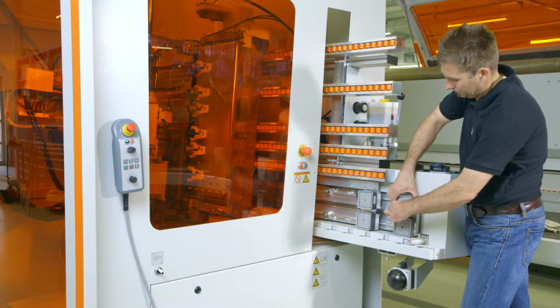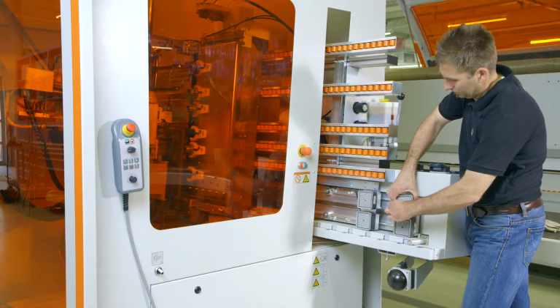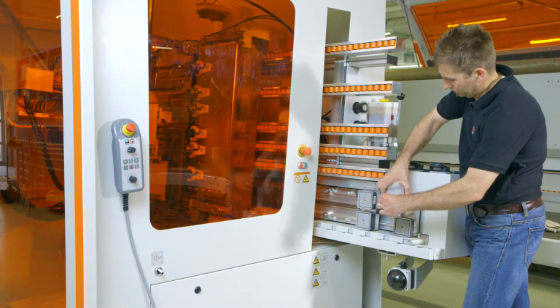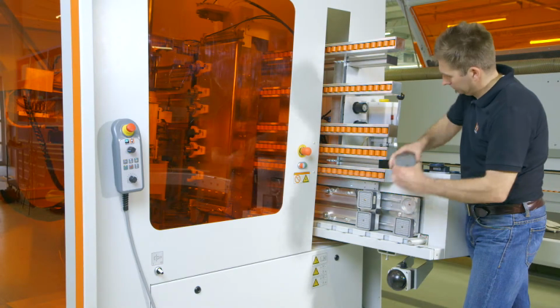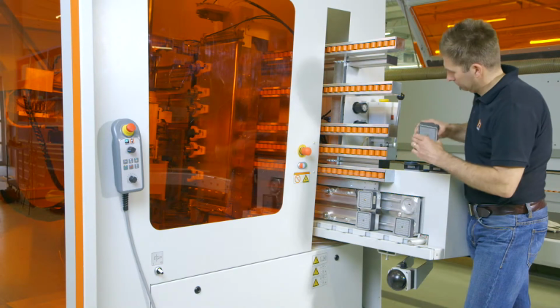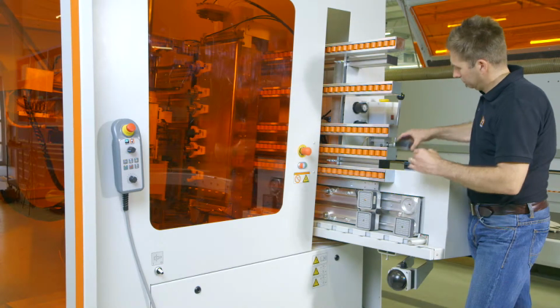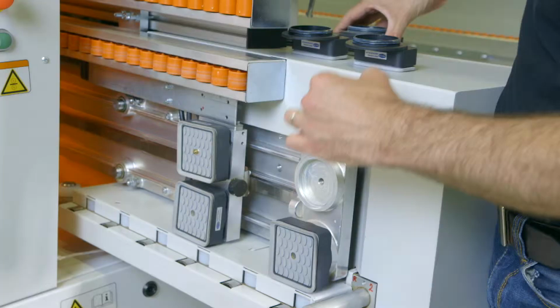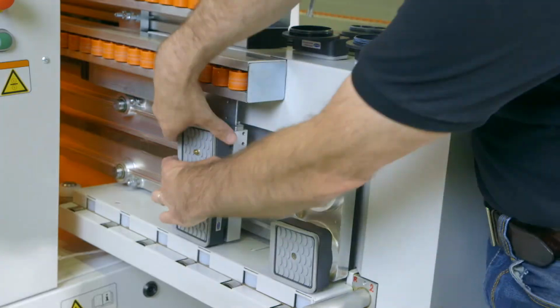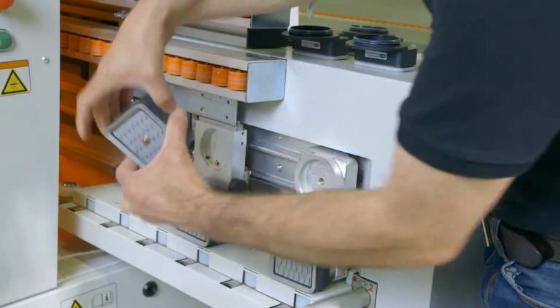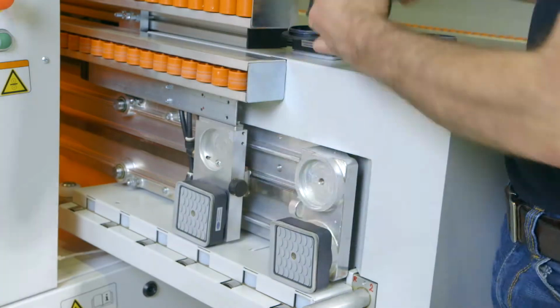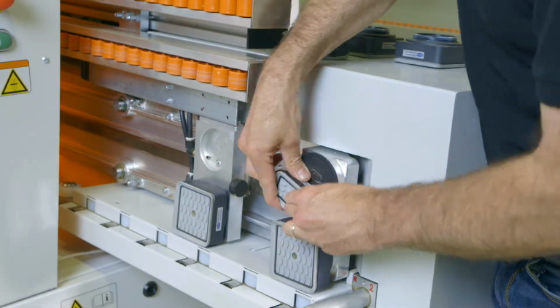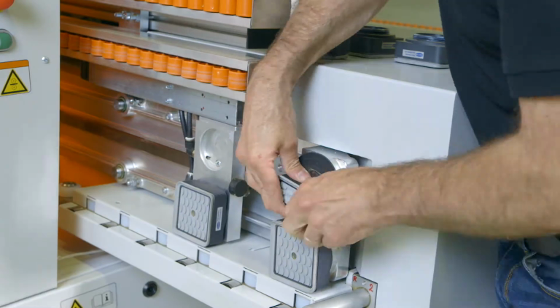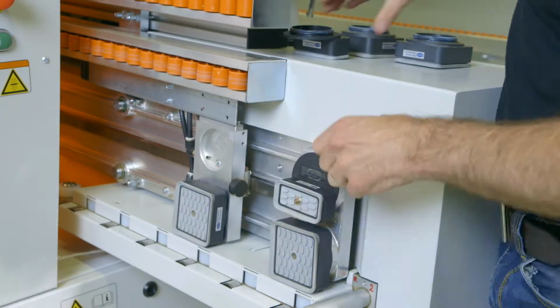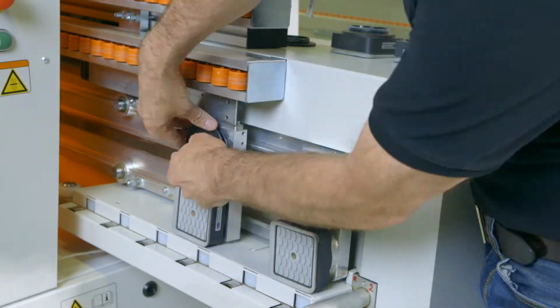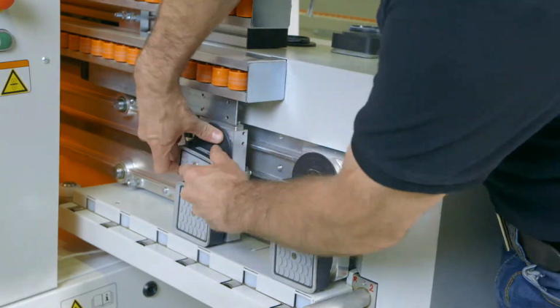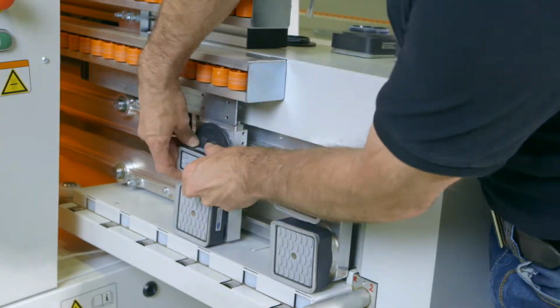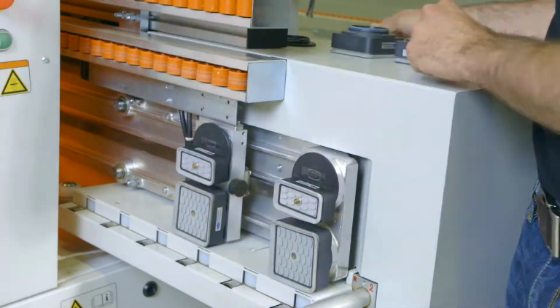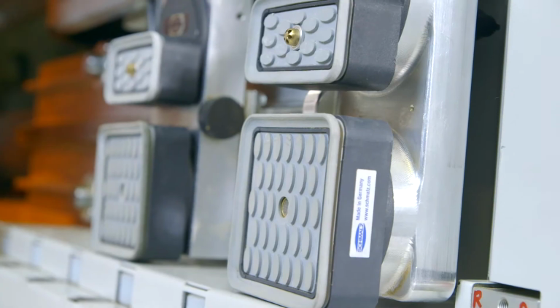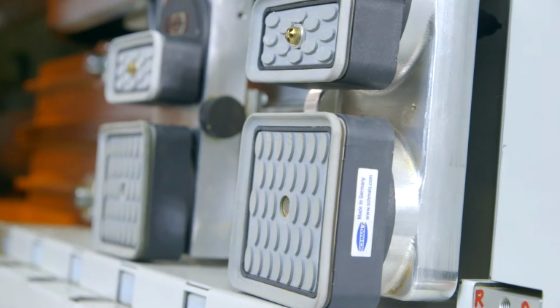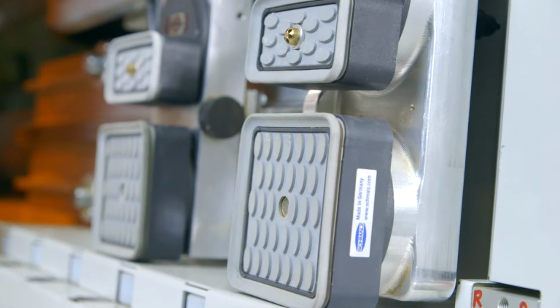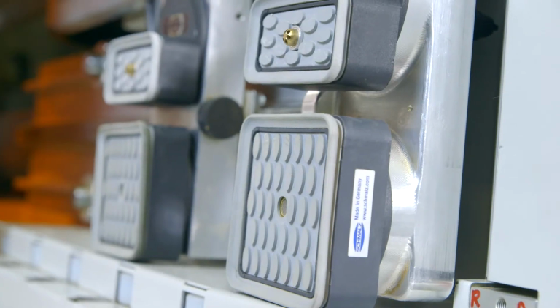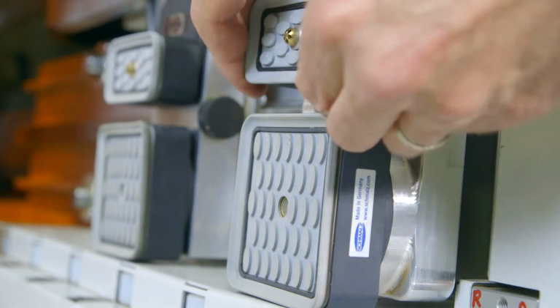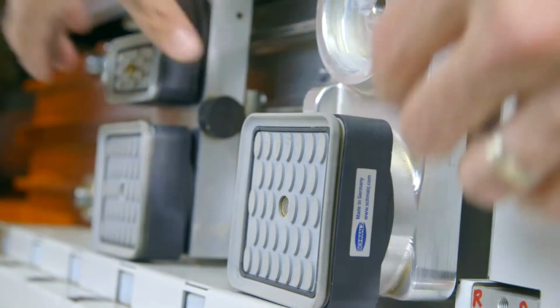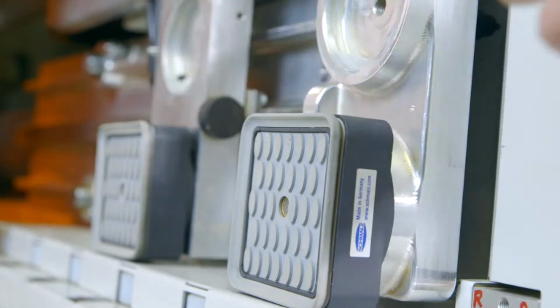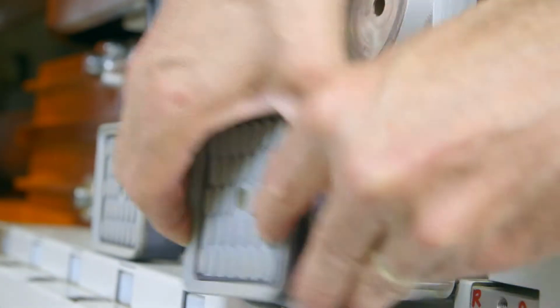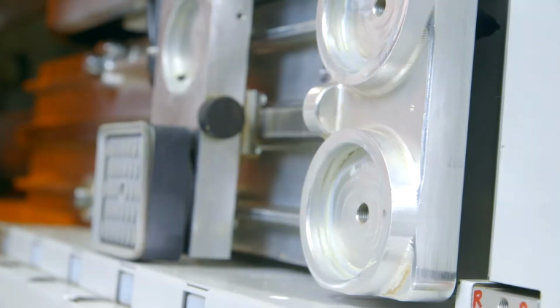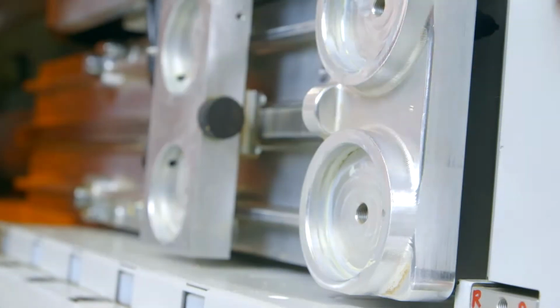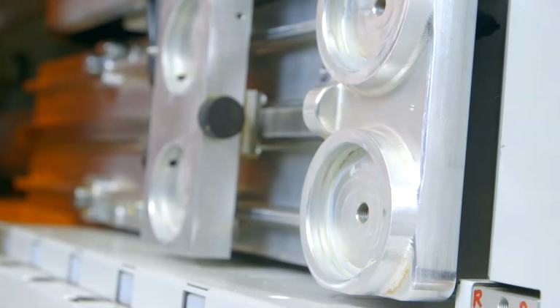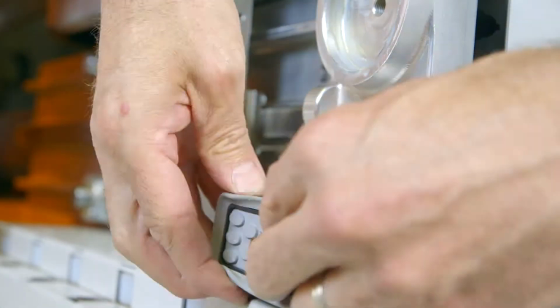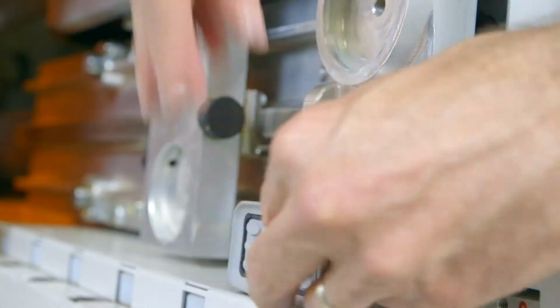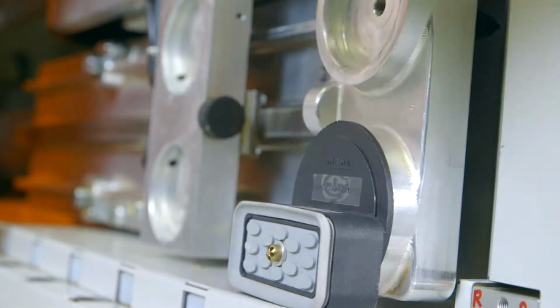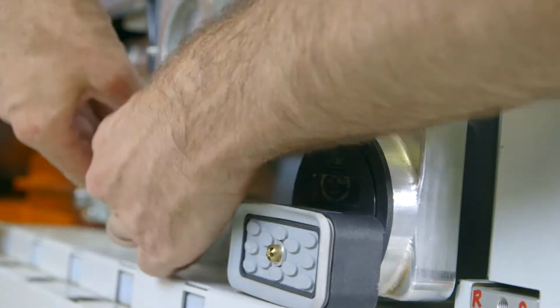Besides unmatched versatility, this system also makes for extremely short cycle times and precision on long work pieces.